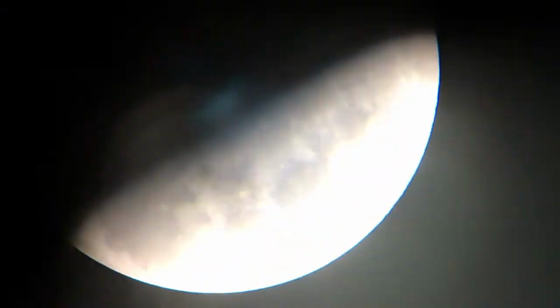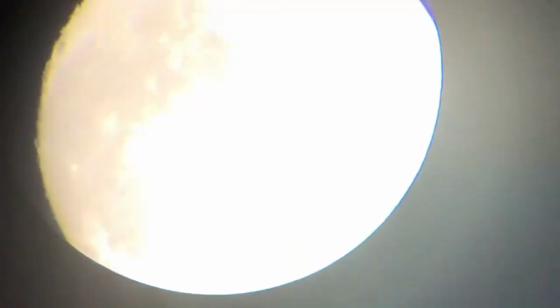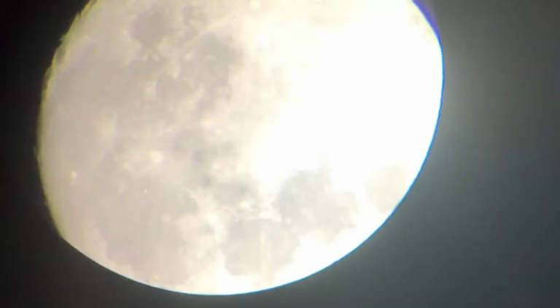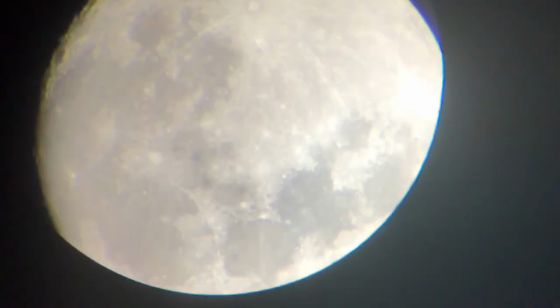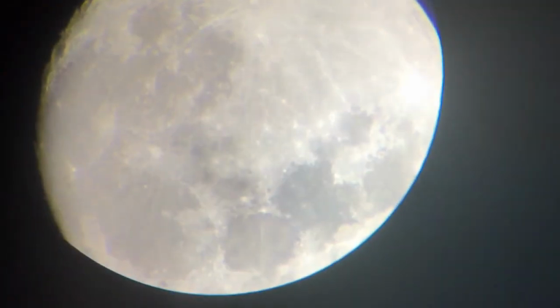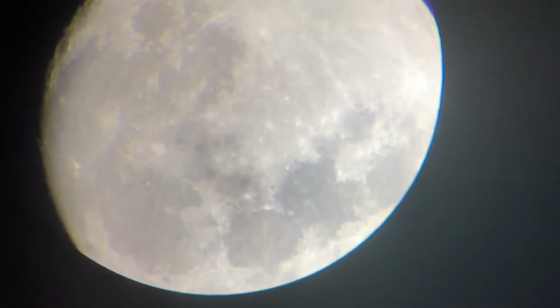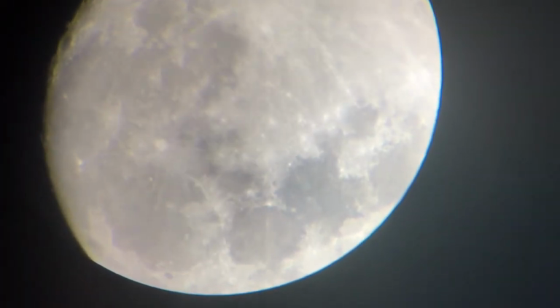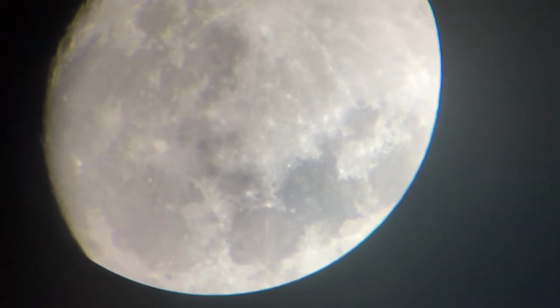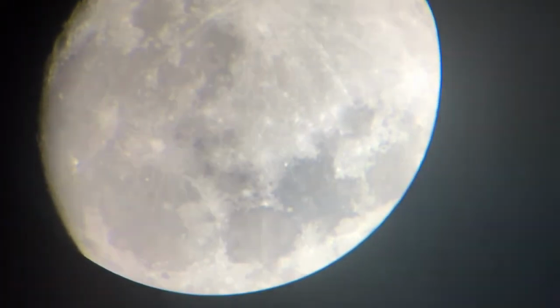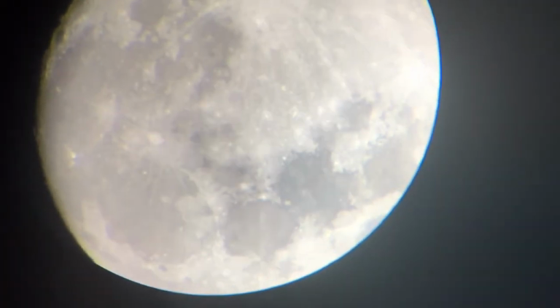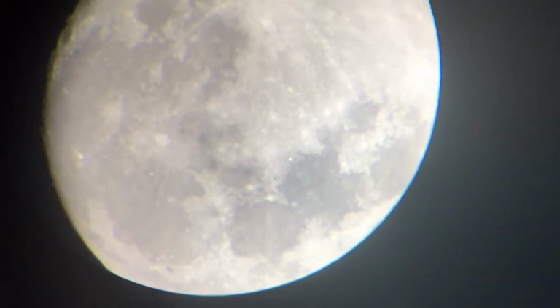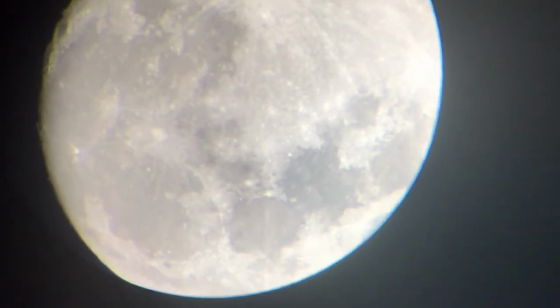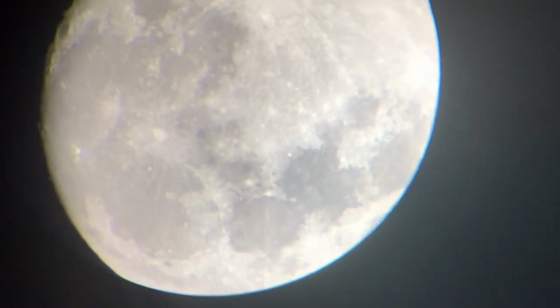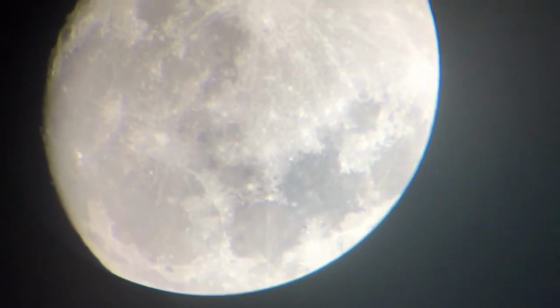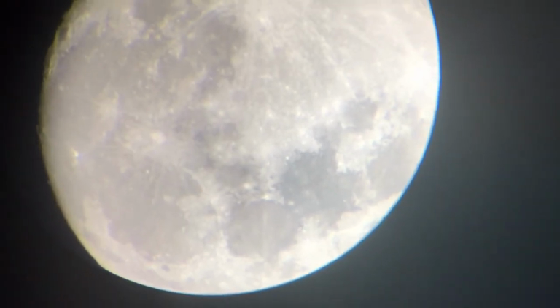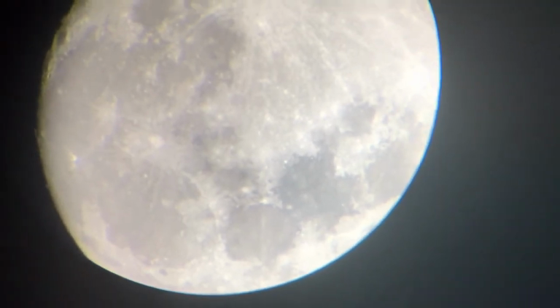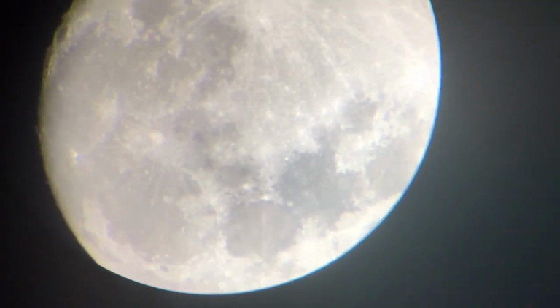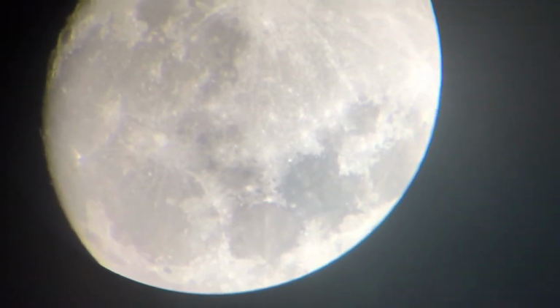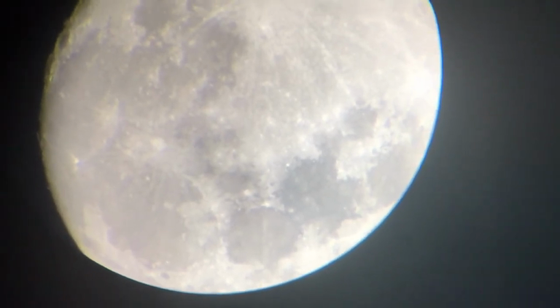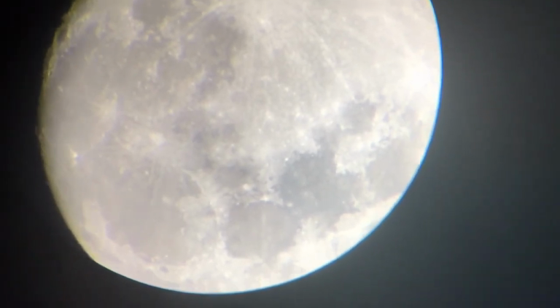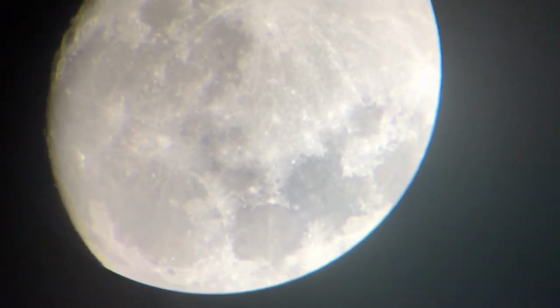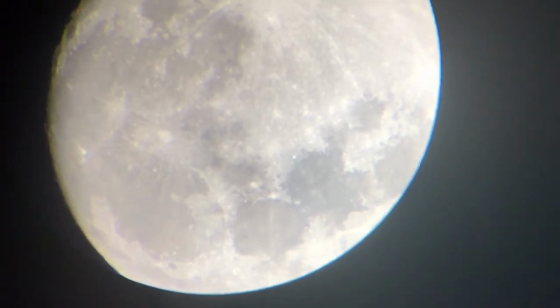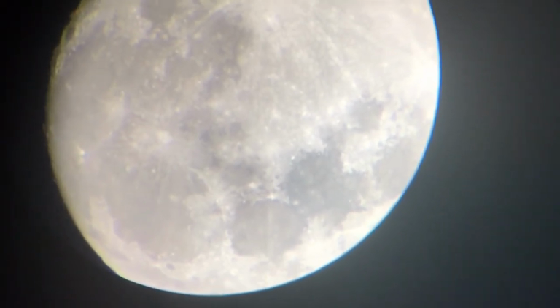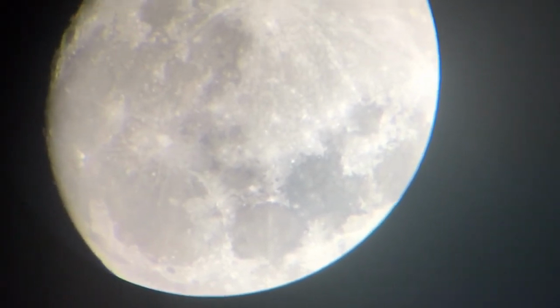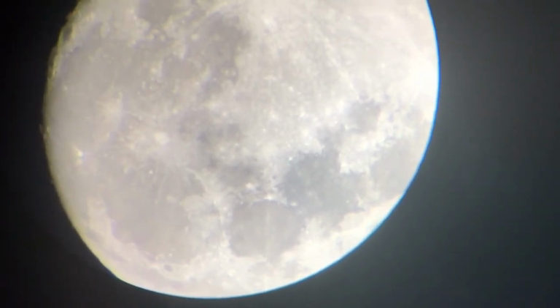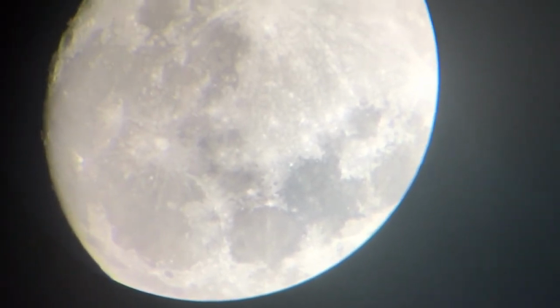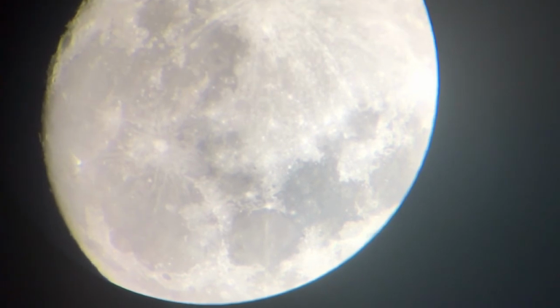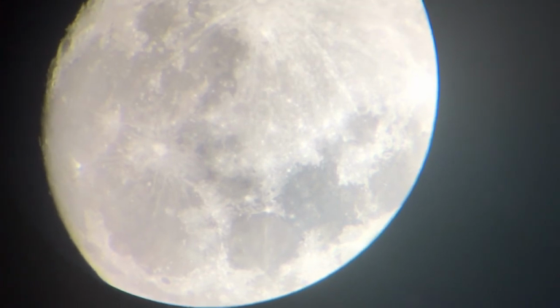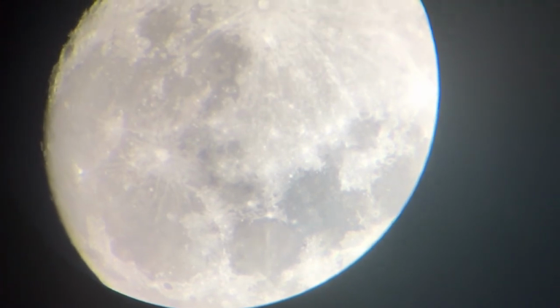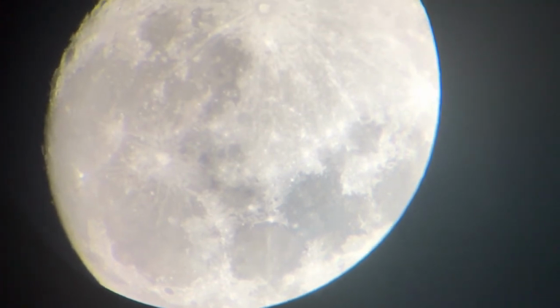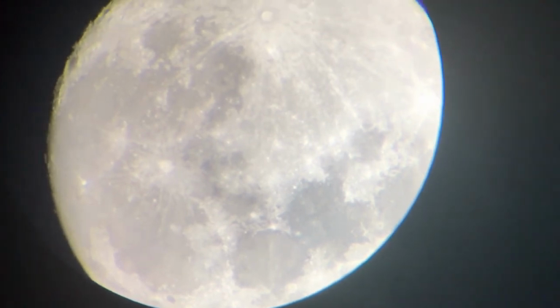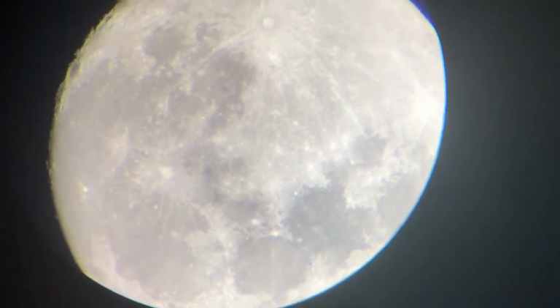Oh my gosh, I think I see the flag from the Apollo mission from 1969! Oh my god, so cool!